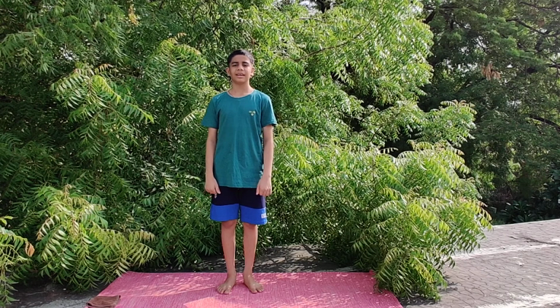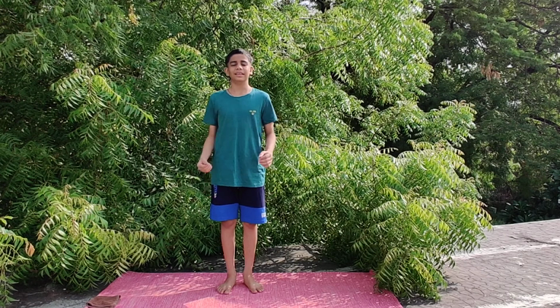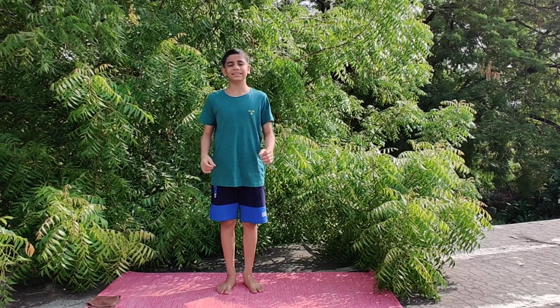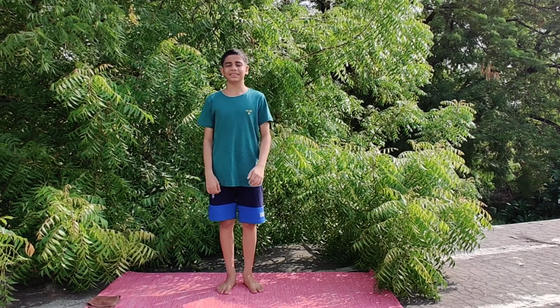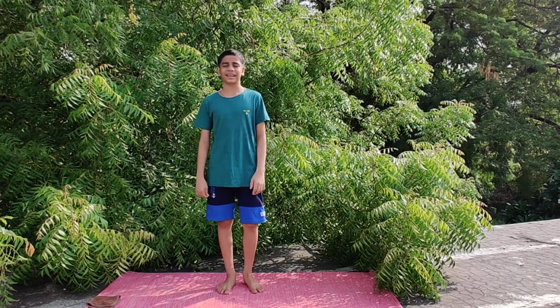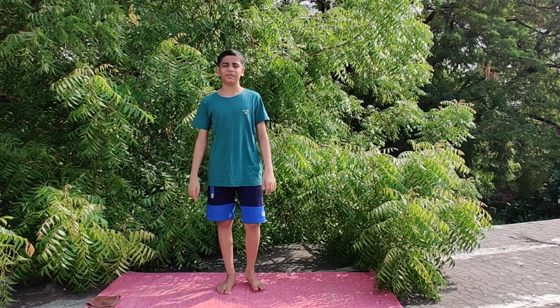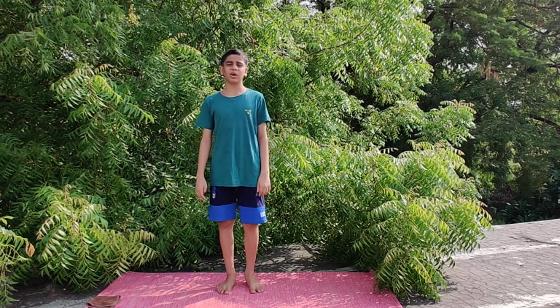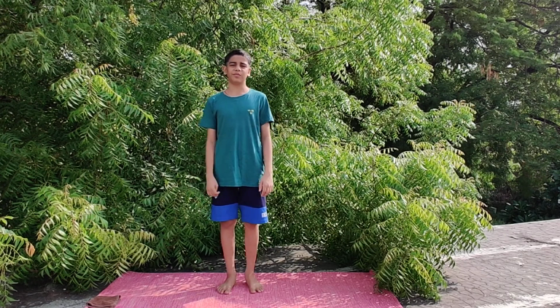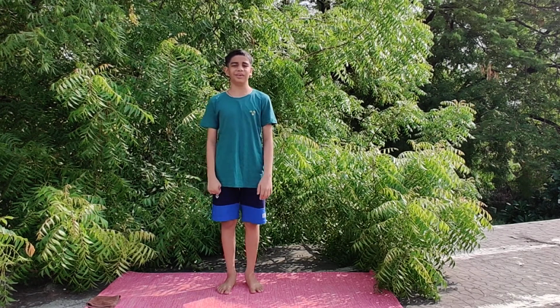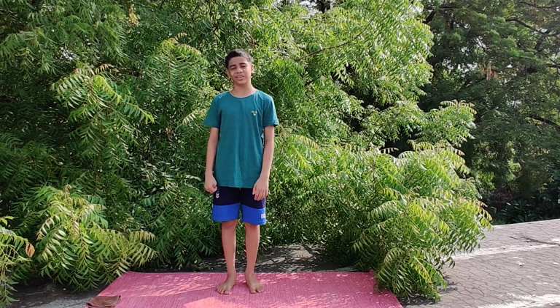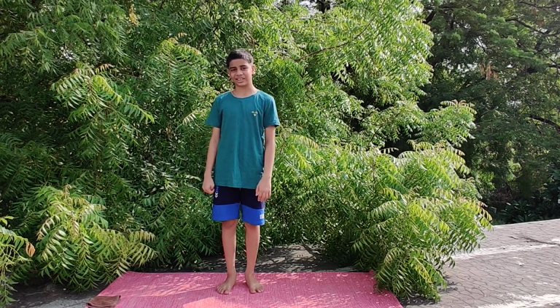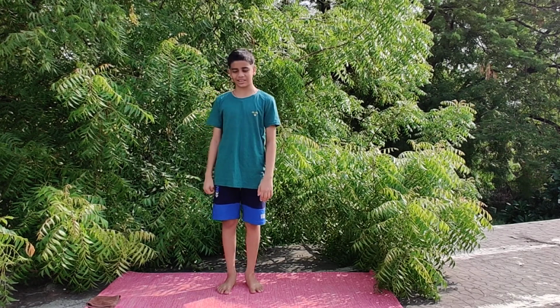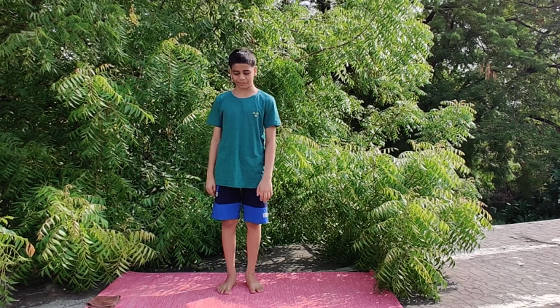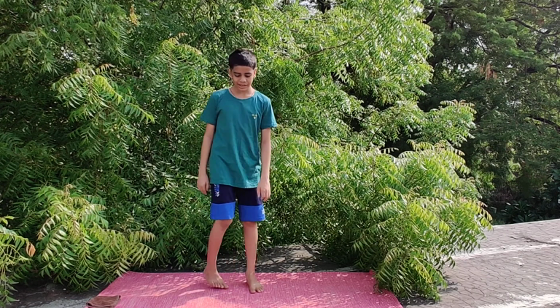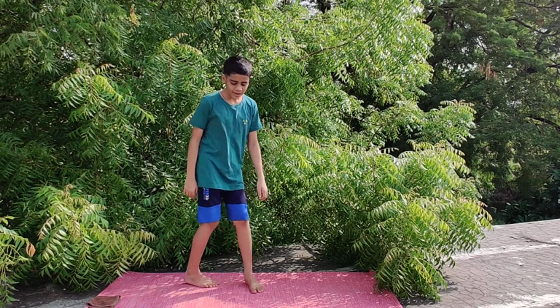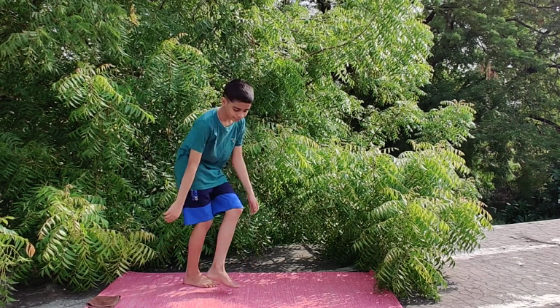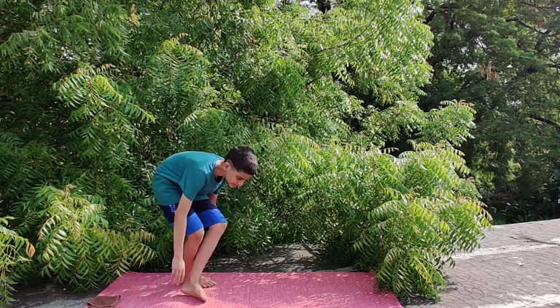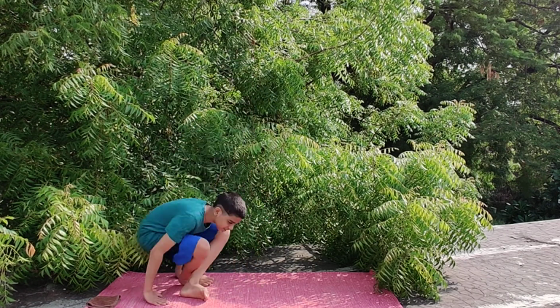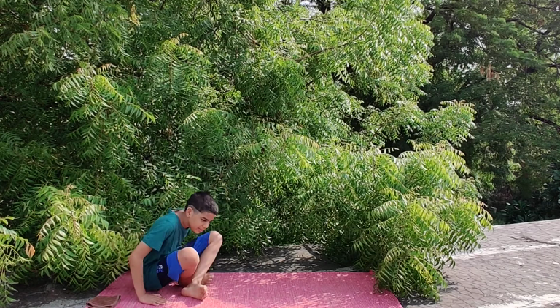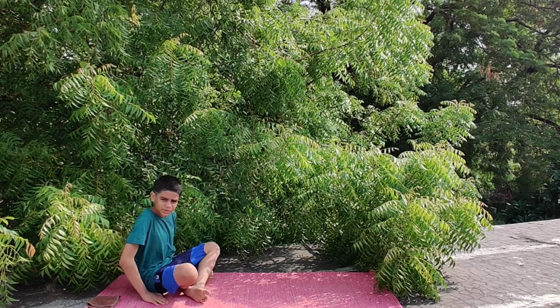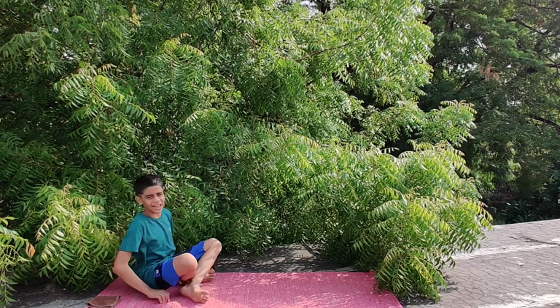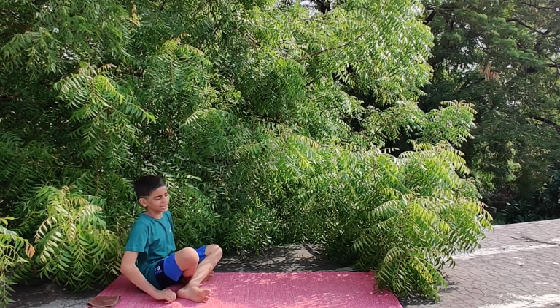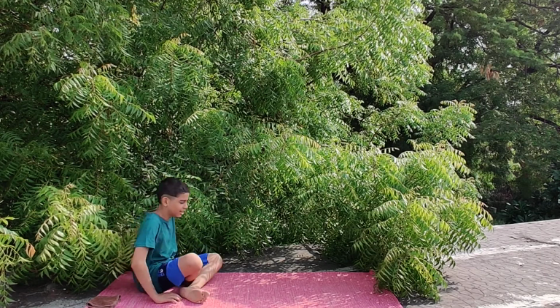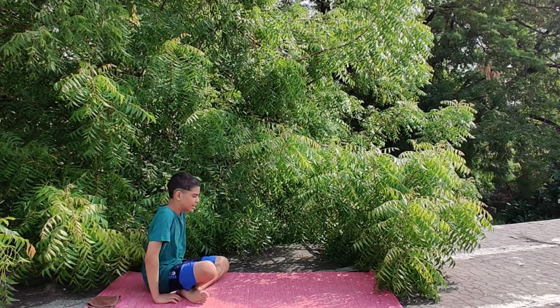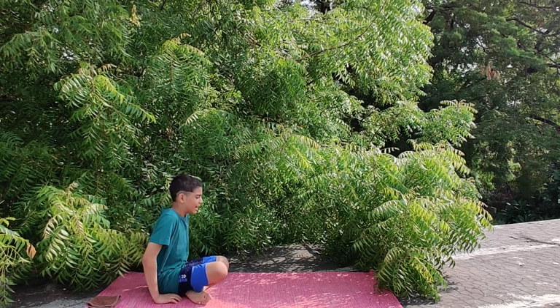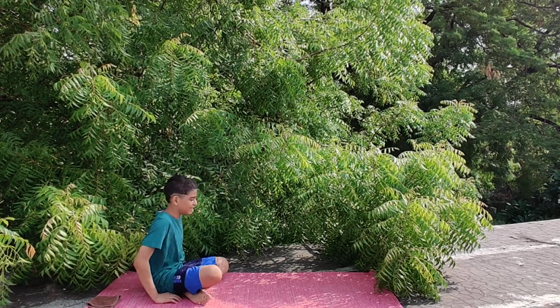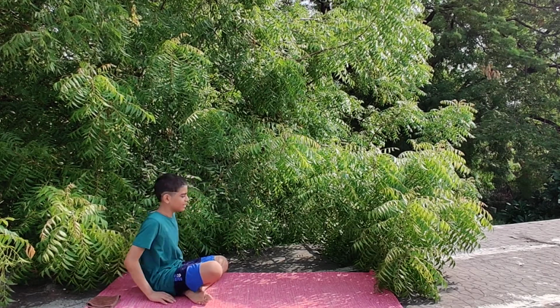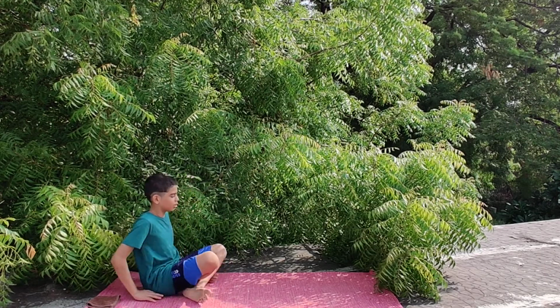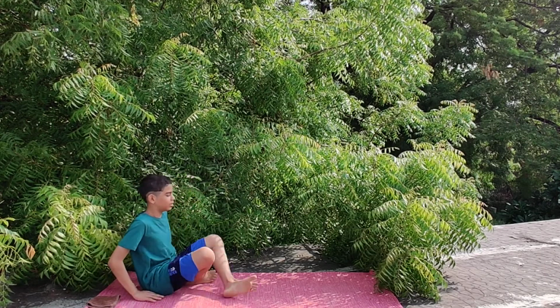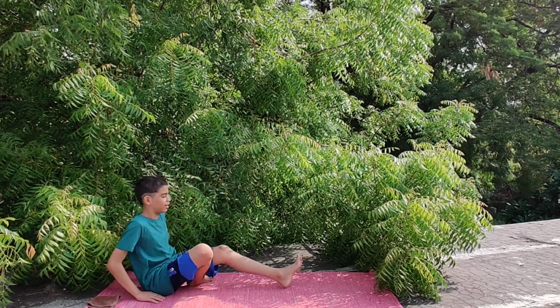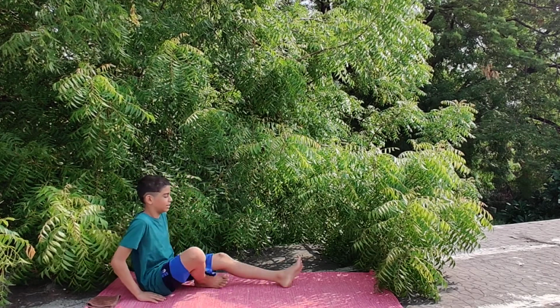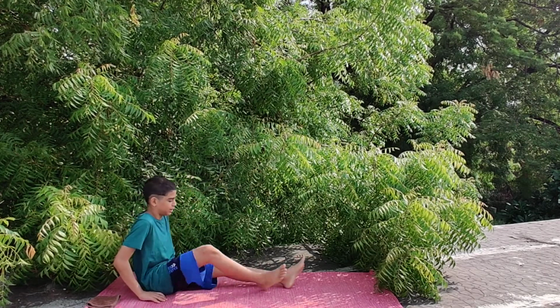This is the right way of doing Vajrasana. First come to Sukhasana and then go to Dandasana.